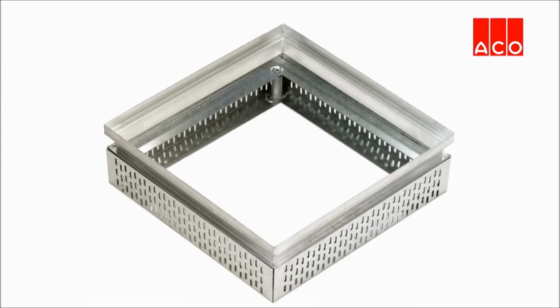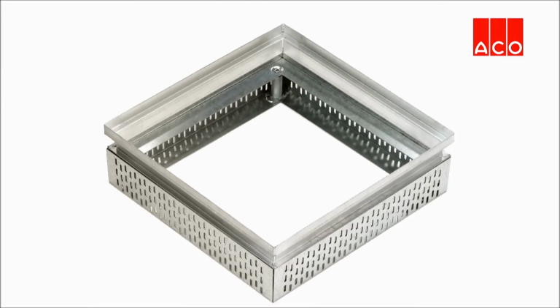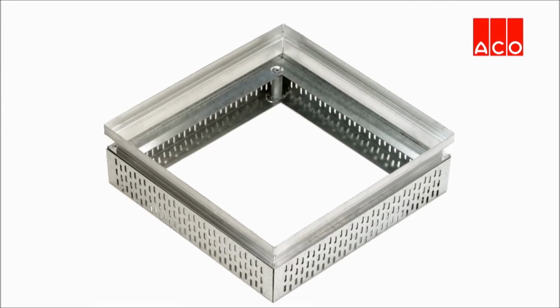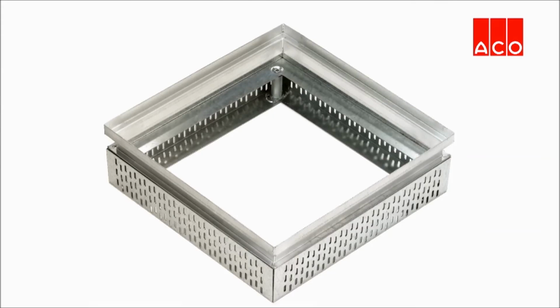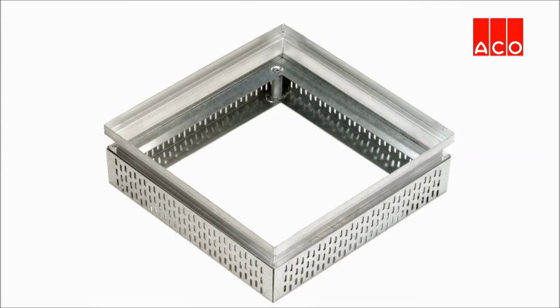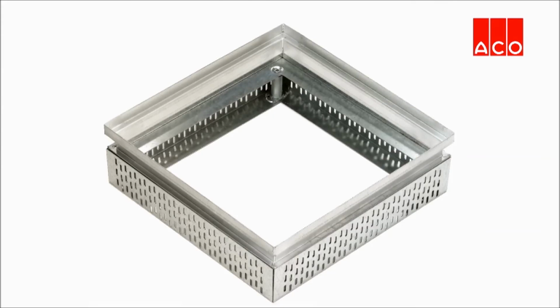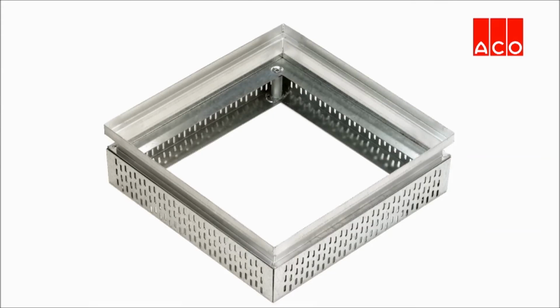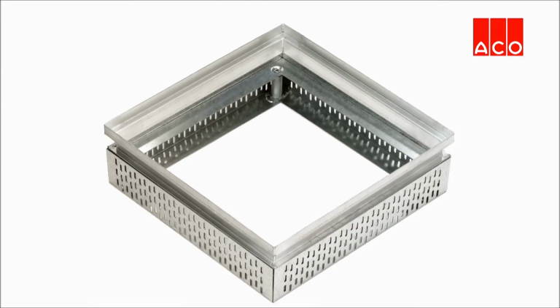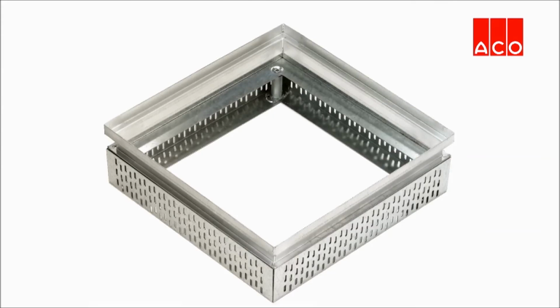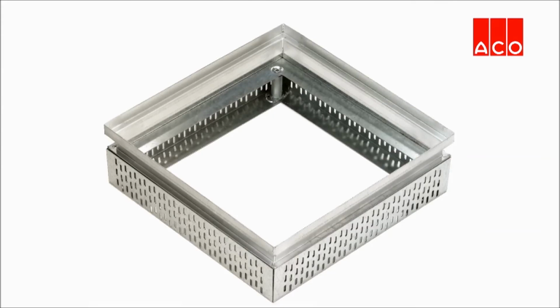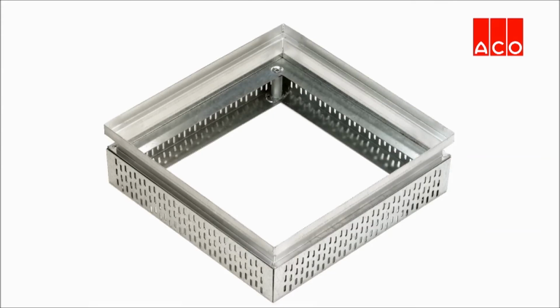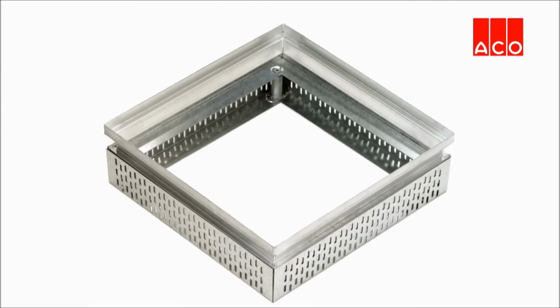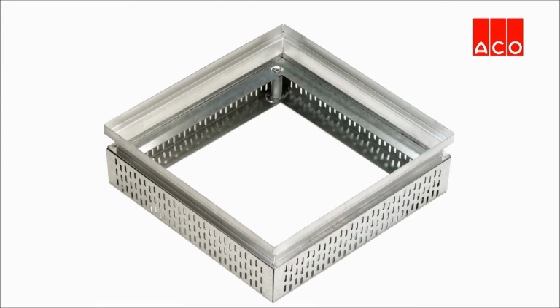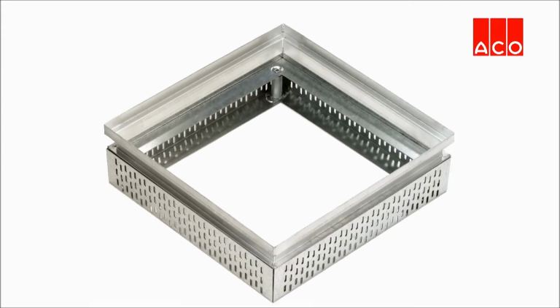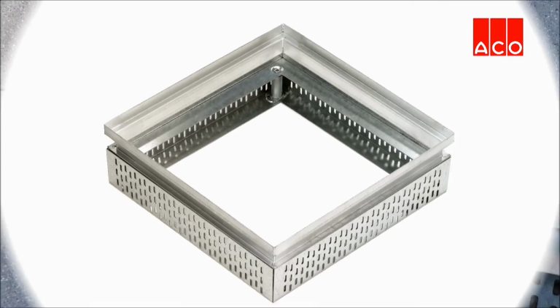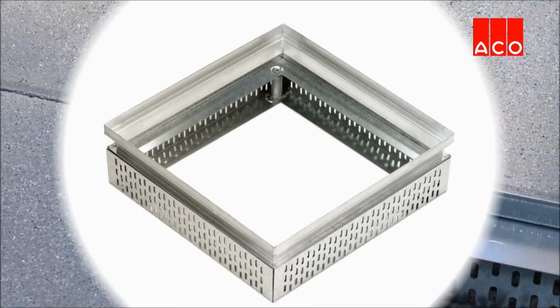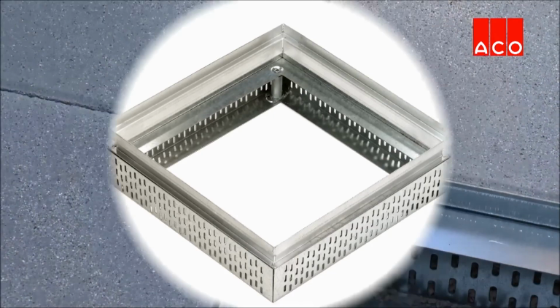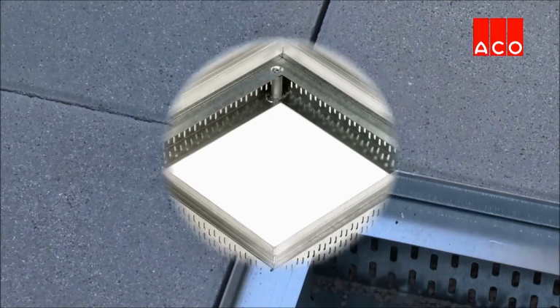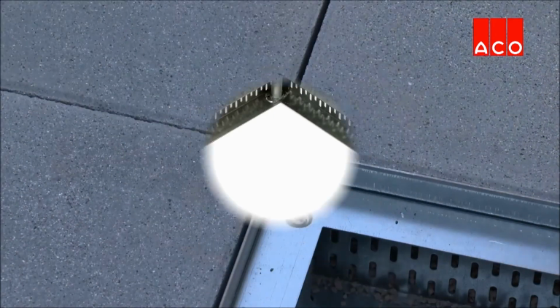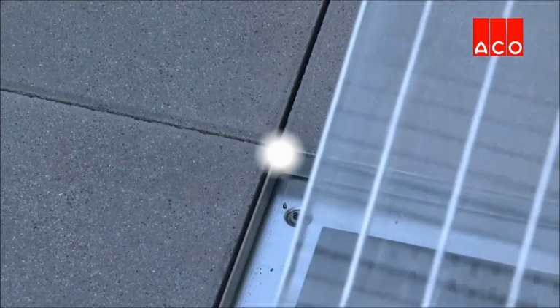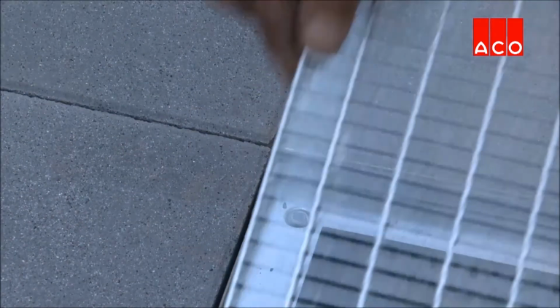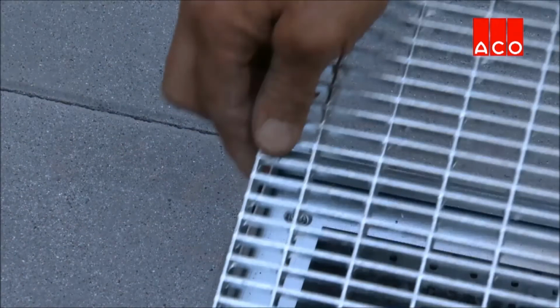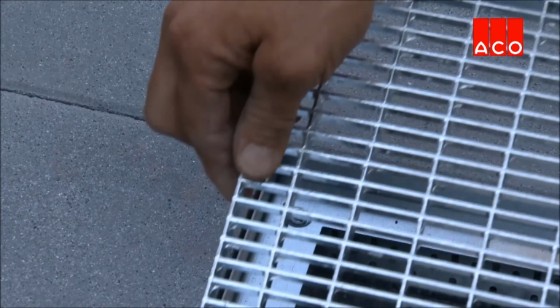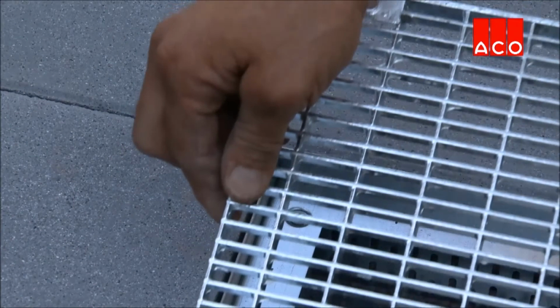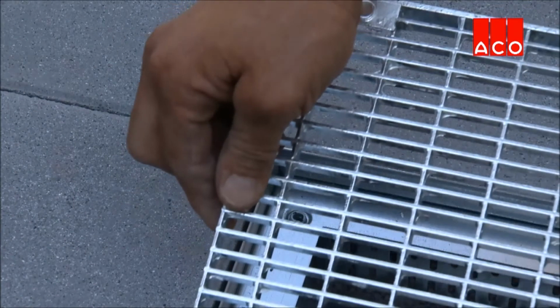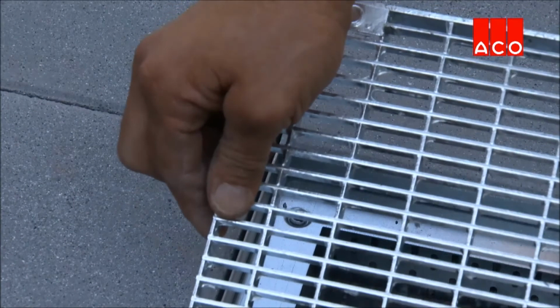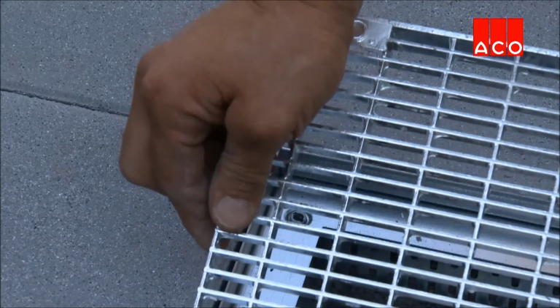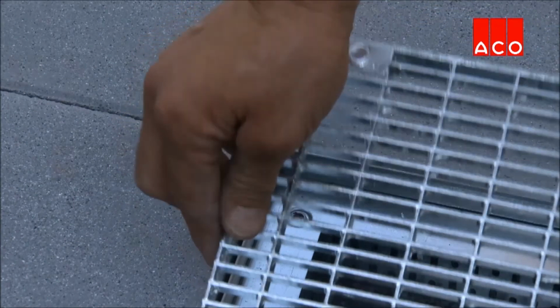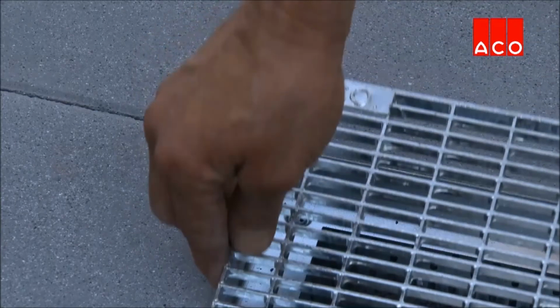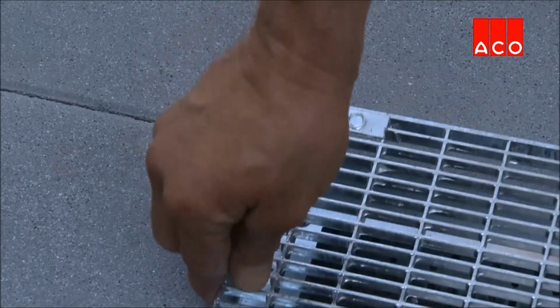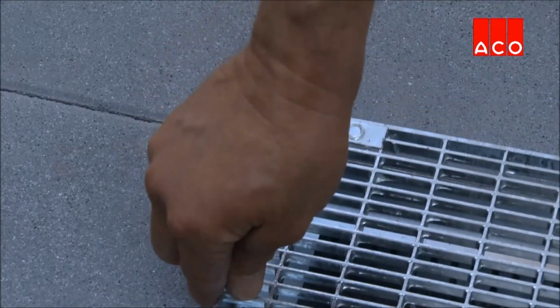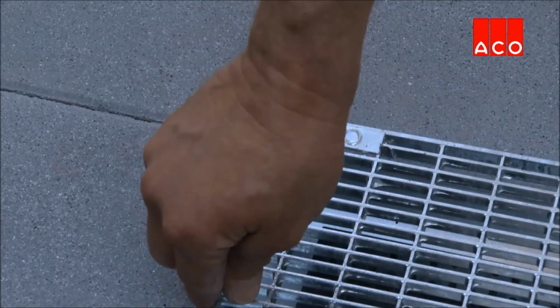Further depth can be achieved with extension pieces to create the desired overall height.